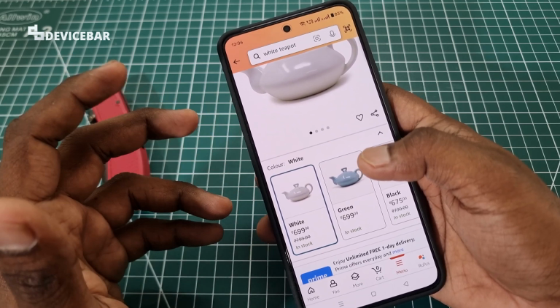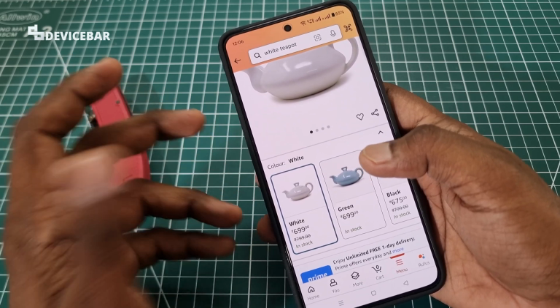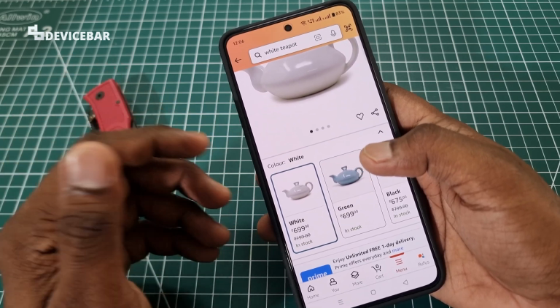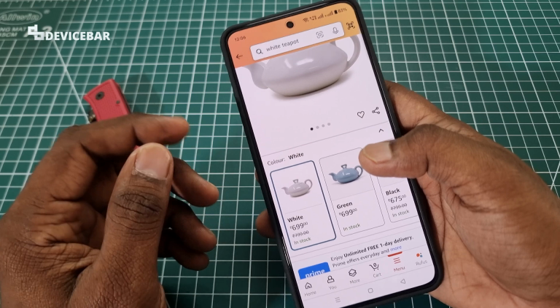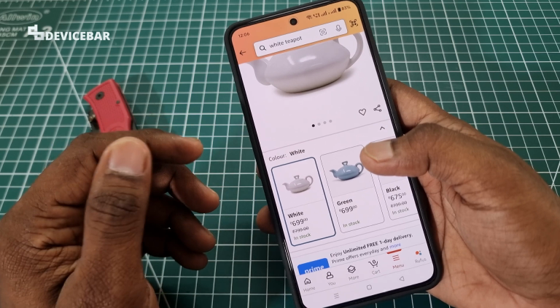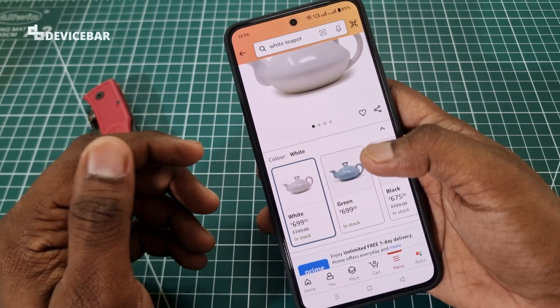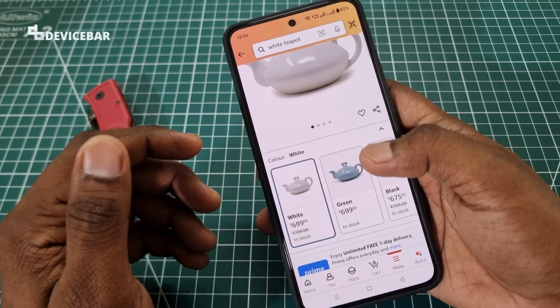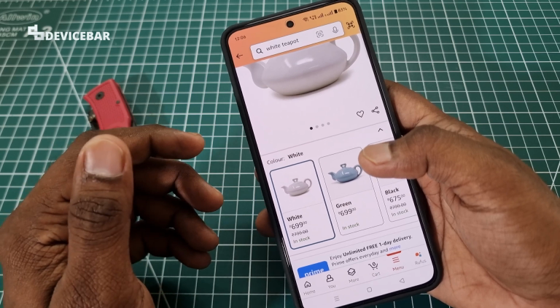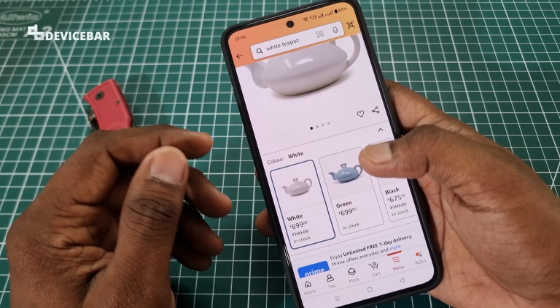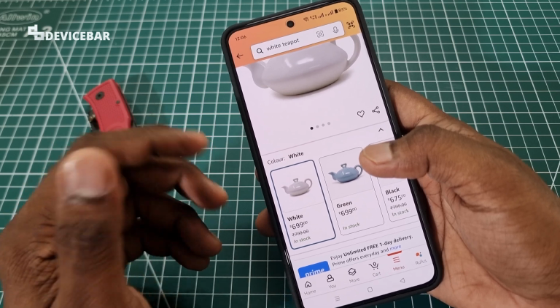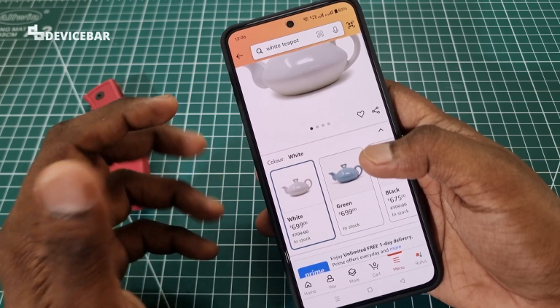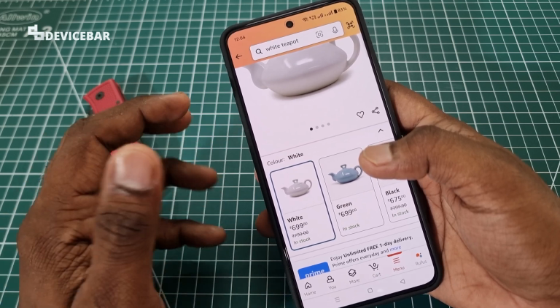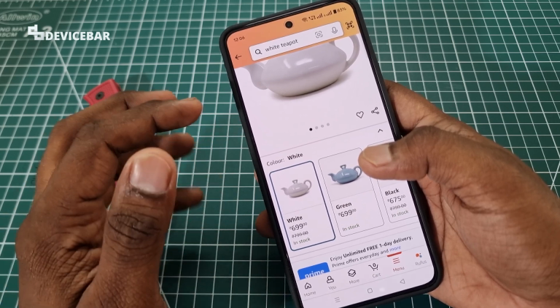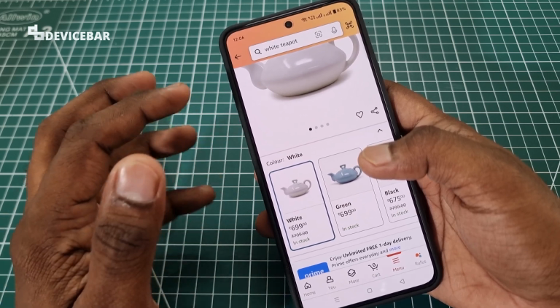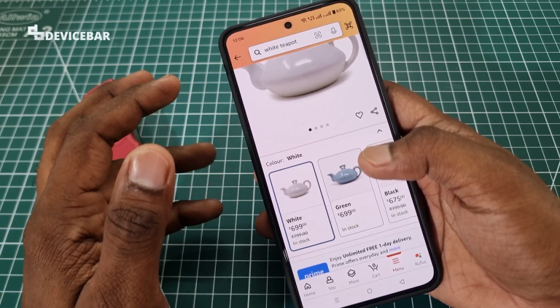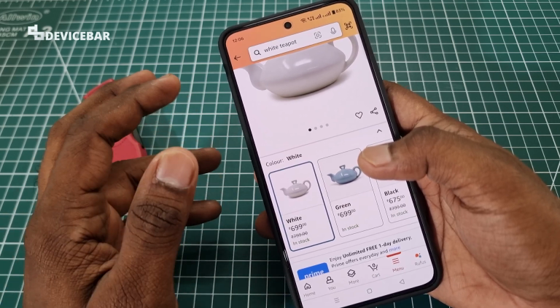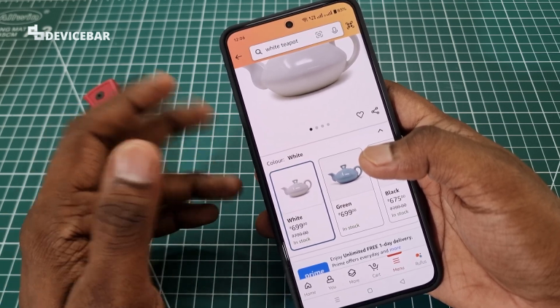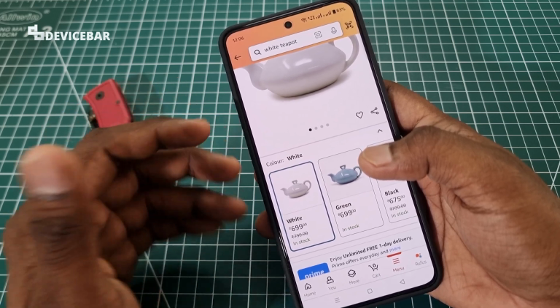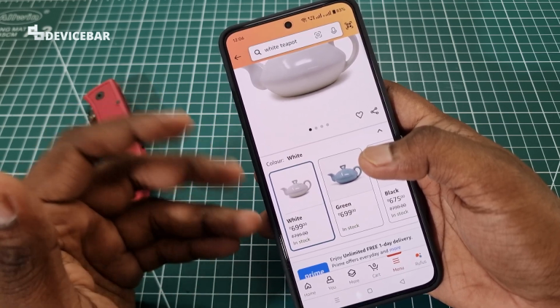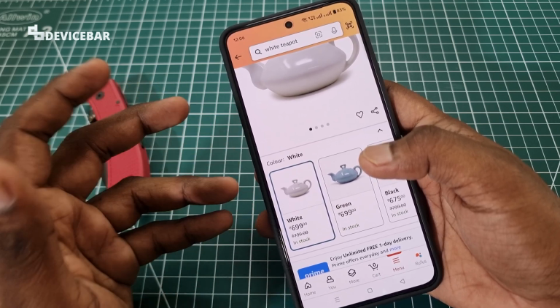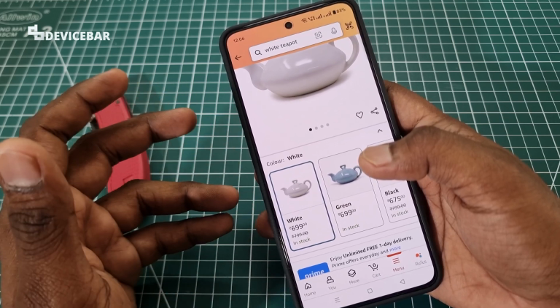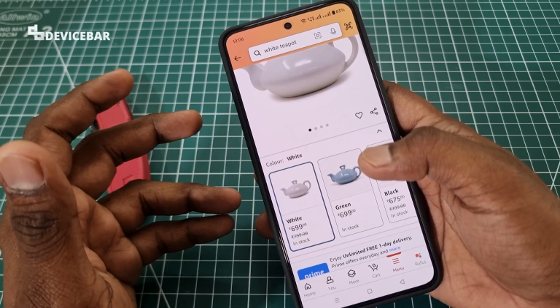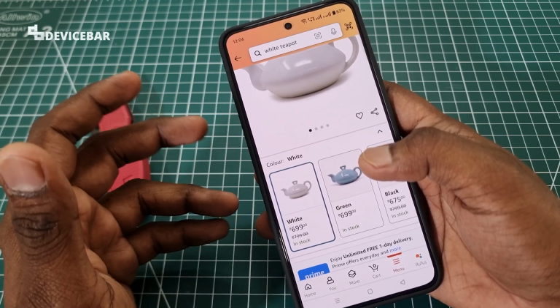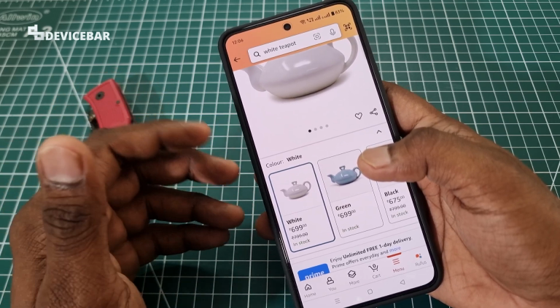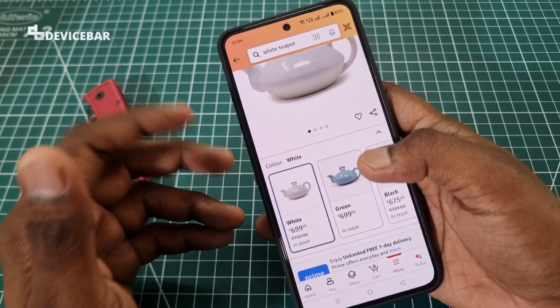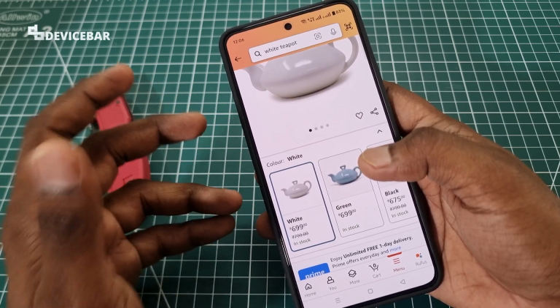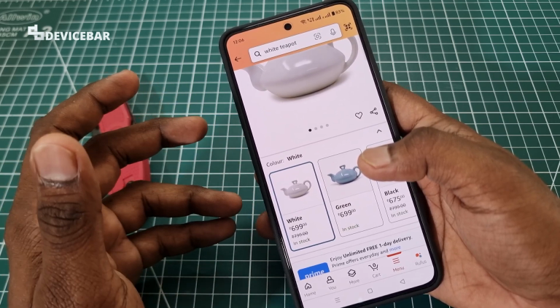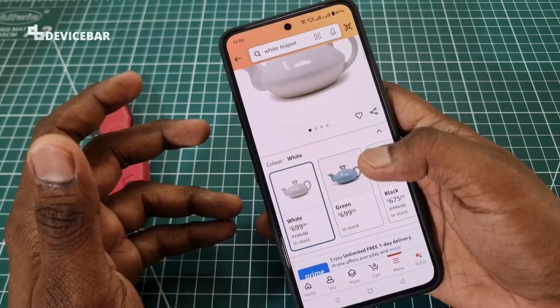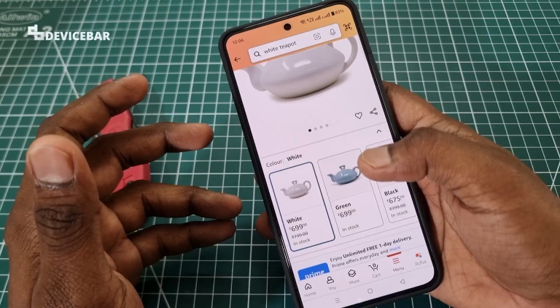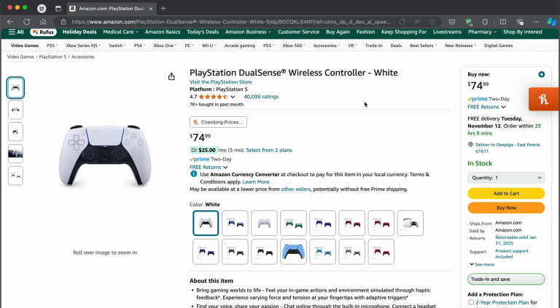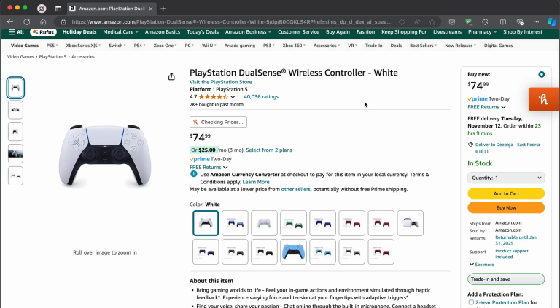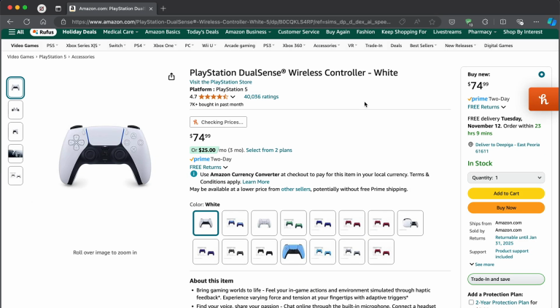There is a way to overcome this. I will show you how to do this via the Amazon website and the mobile app. First one: if you are using Amazon on a web browser,